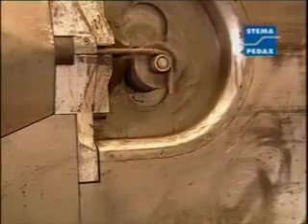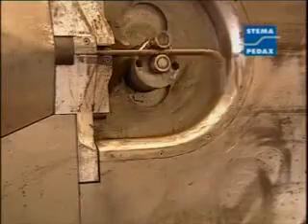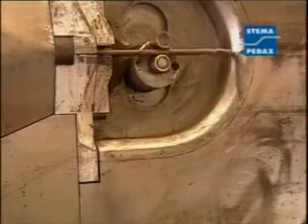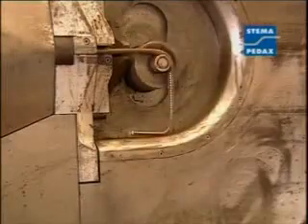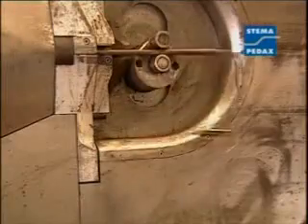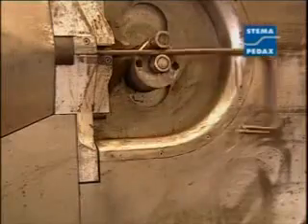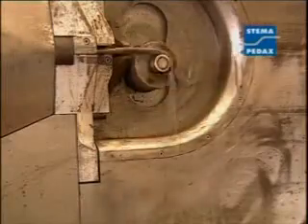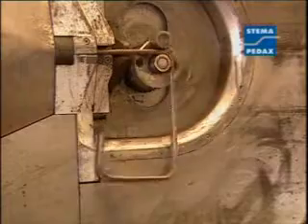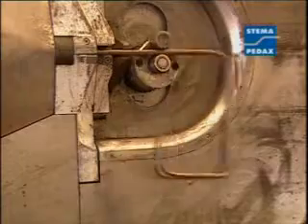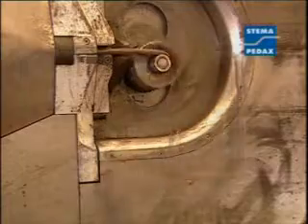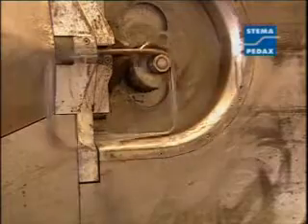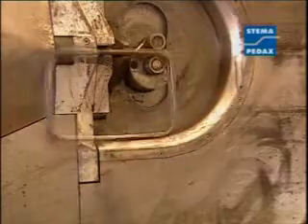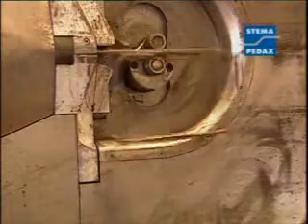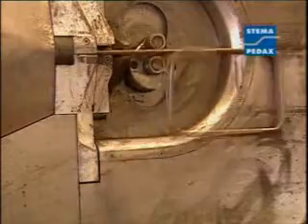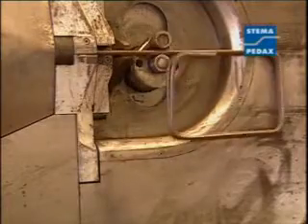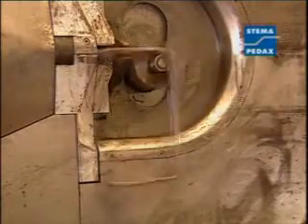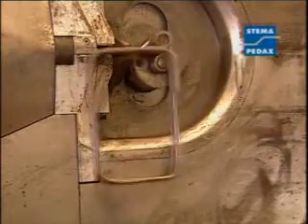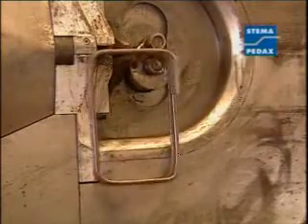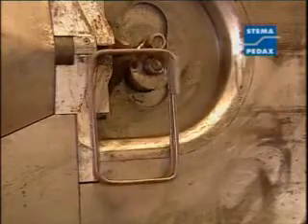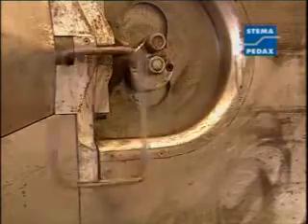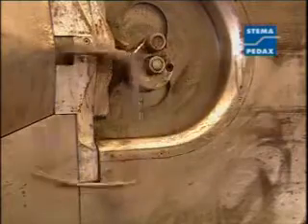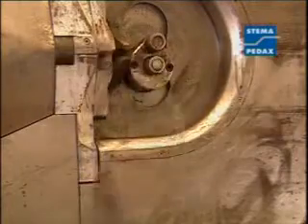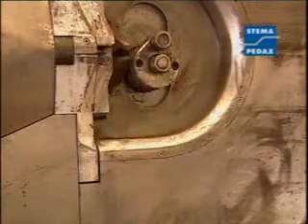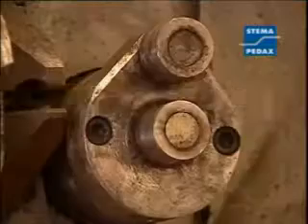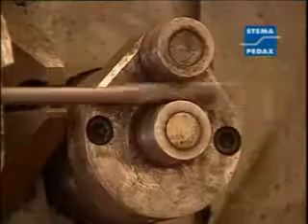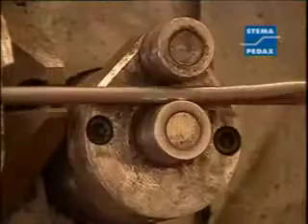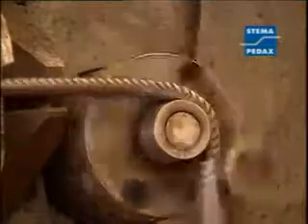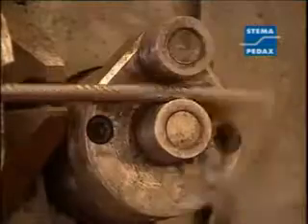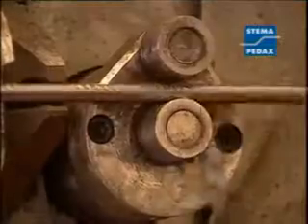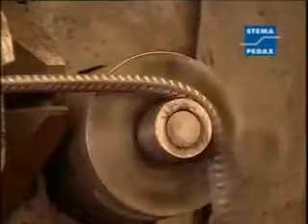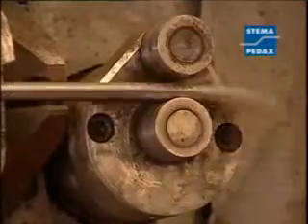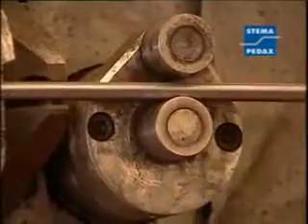Here we can view the production of stirrups, which of course employs the twin strand method.